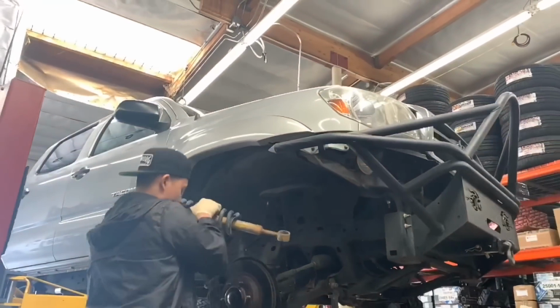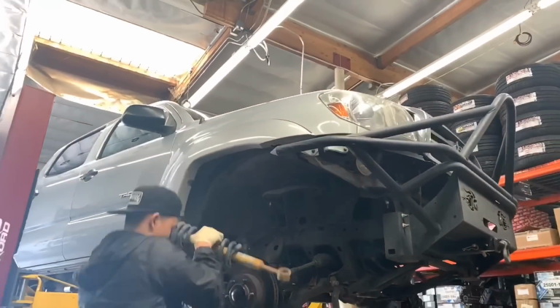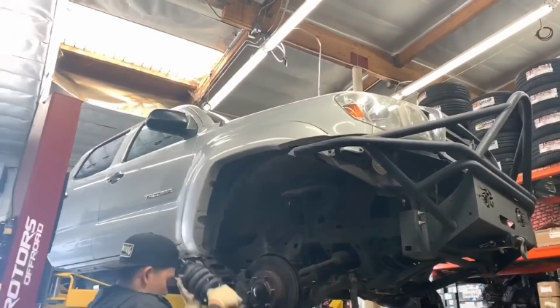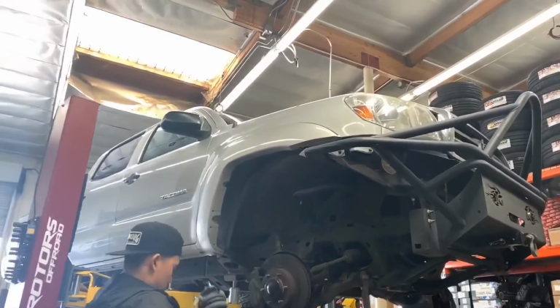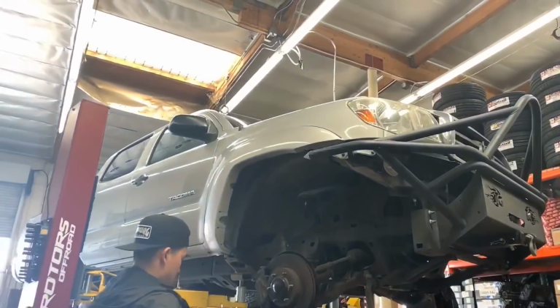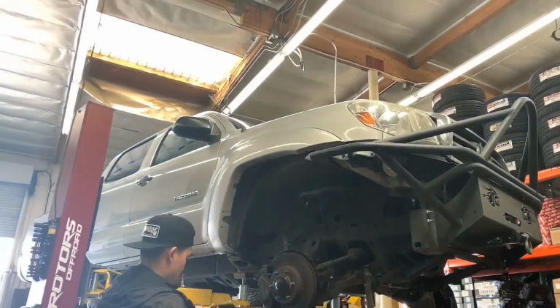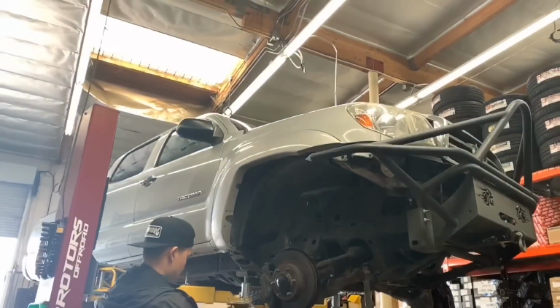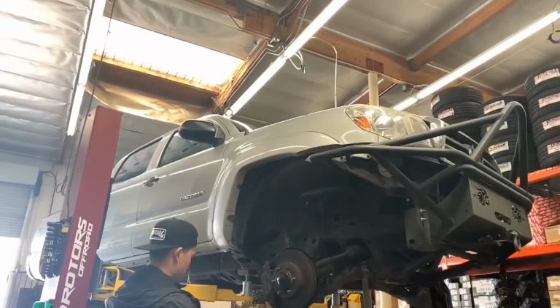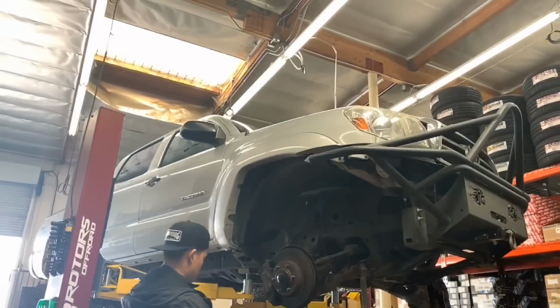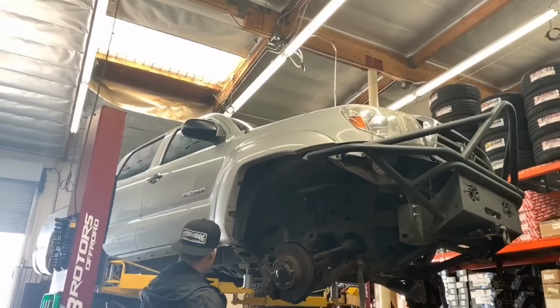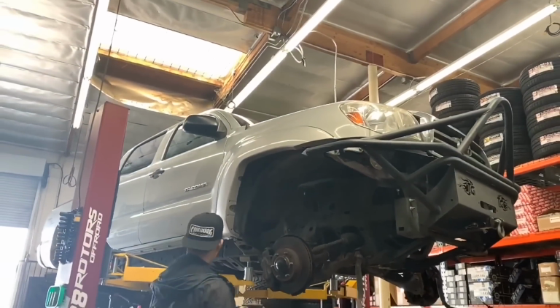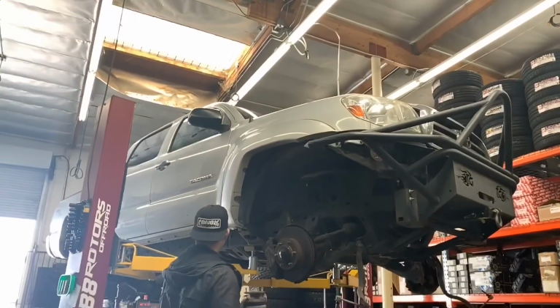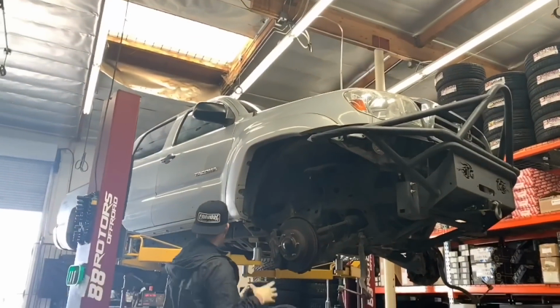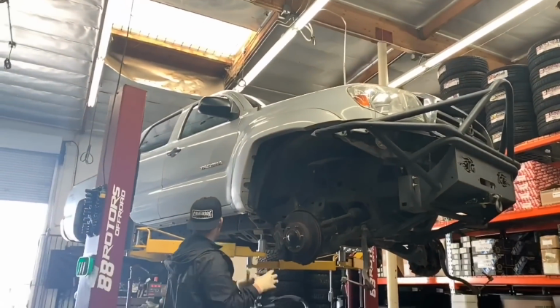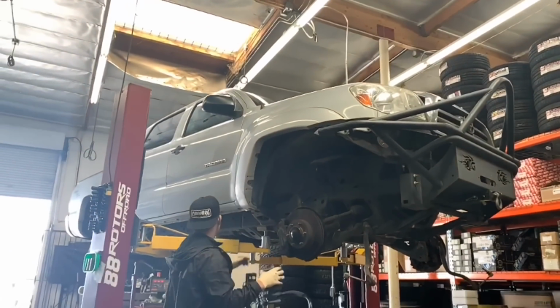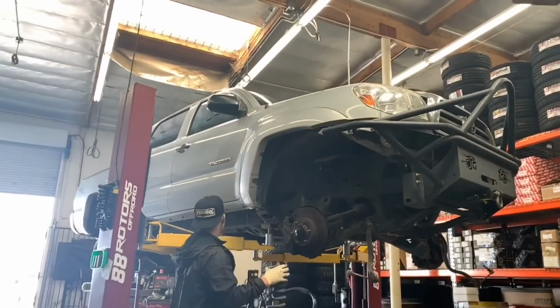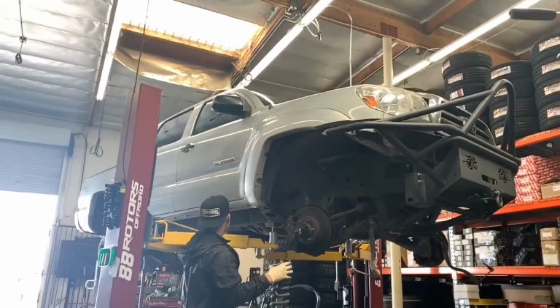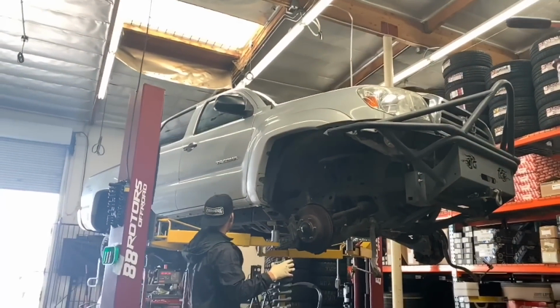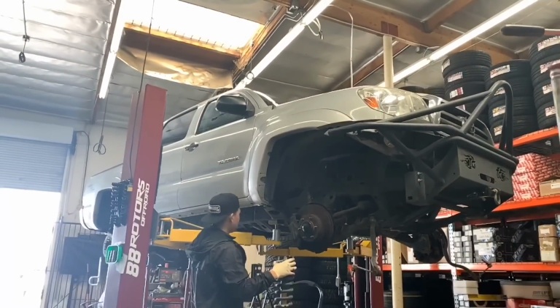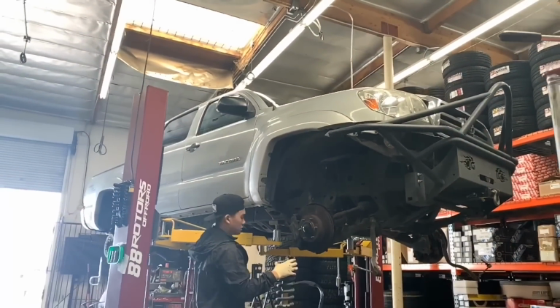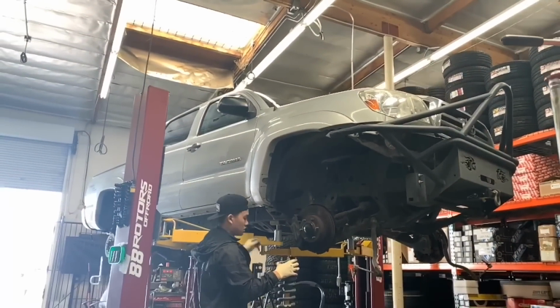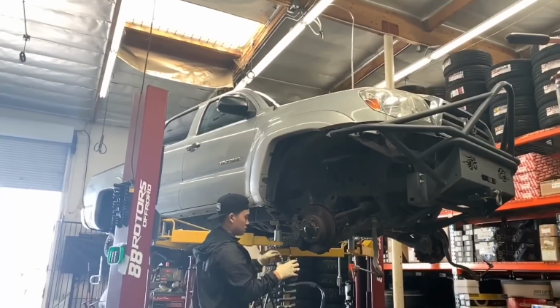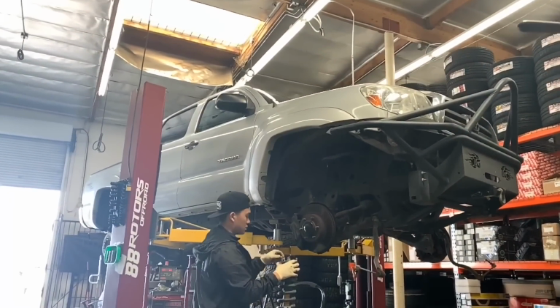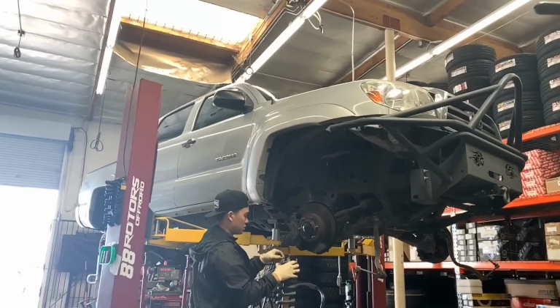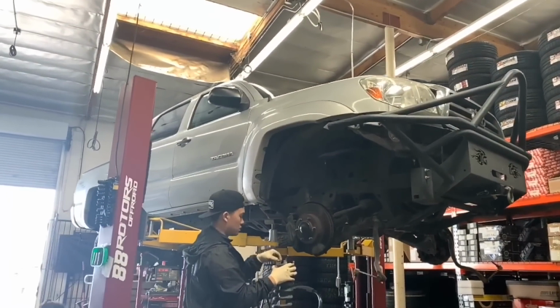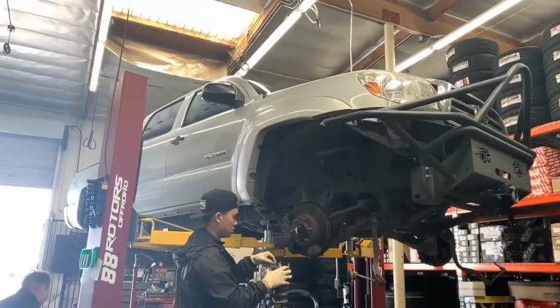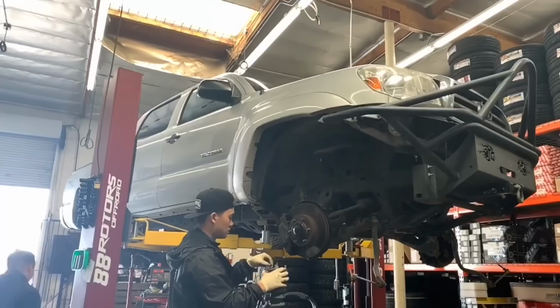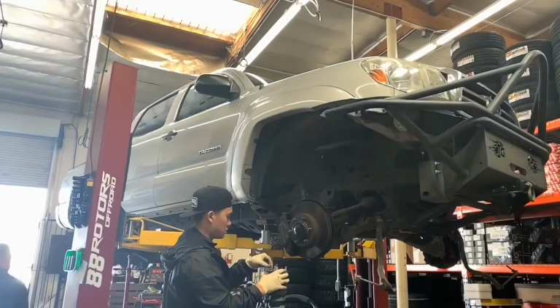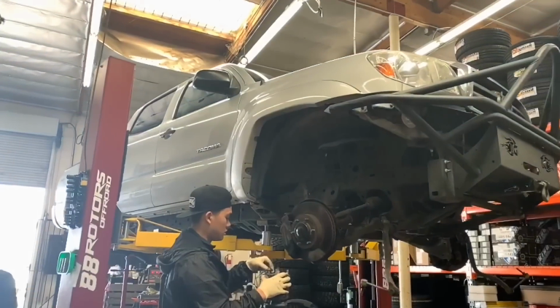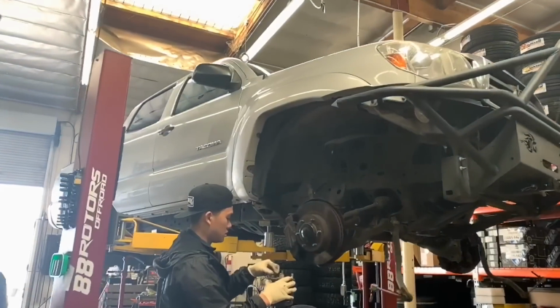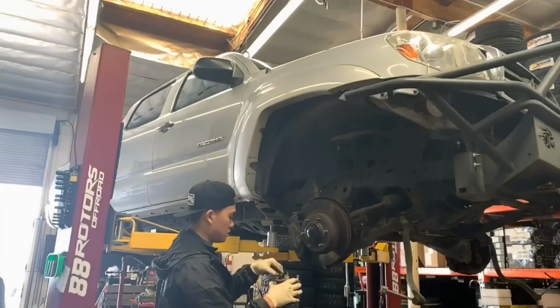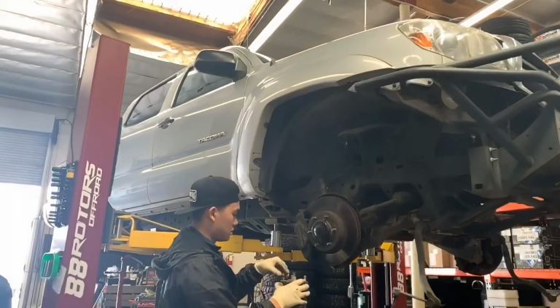Next up, we're going to throw in the mix a 2nd-gen Toyota Tacoma. This one's getting a King setup.